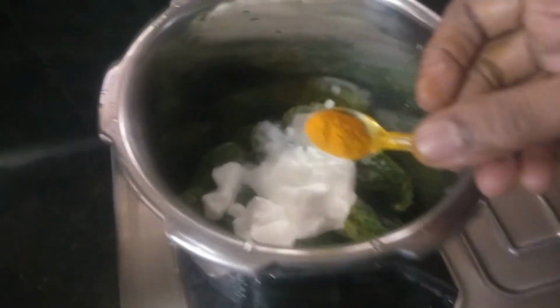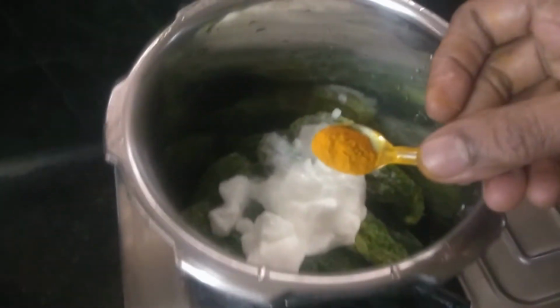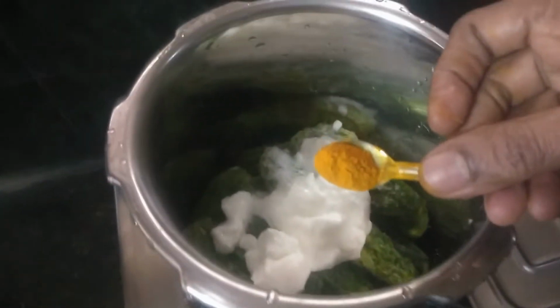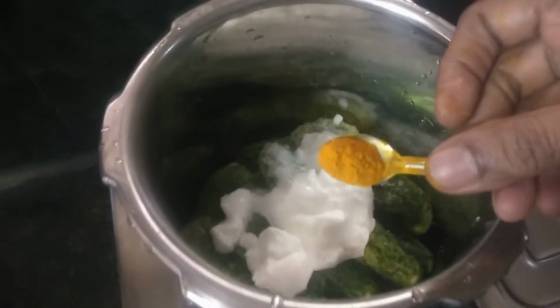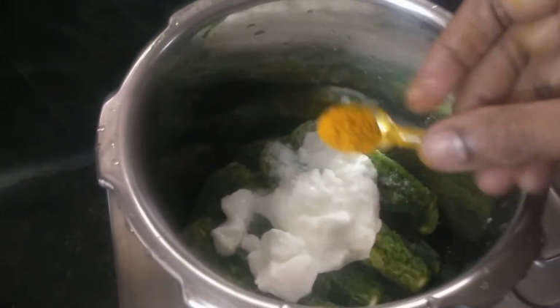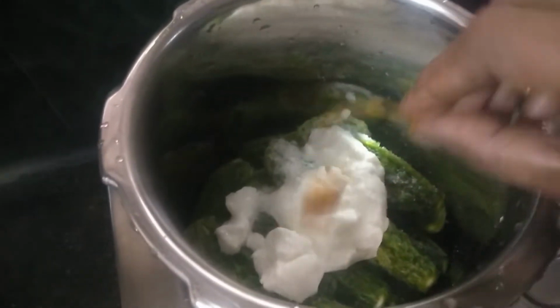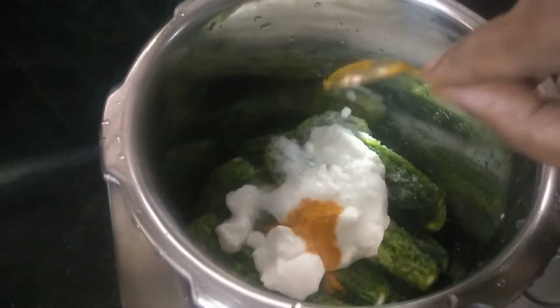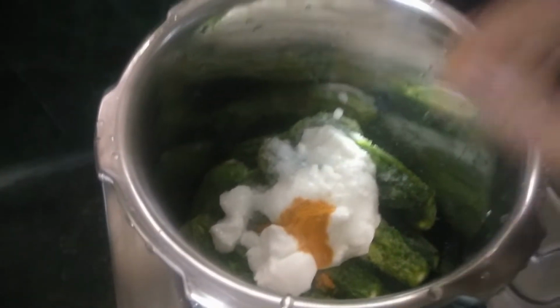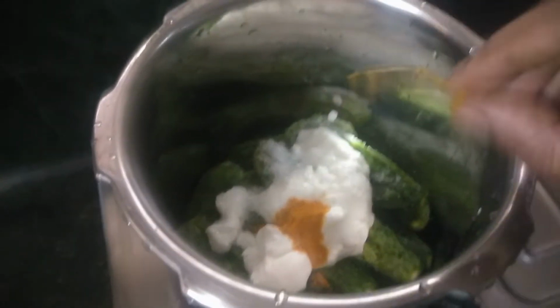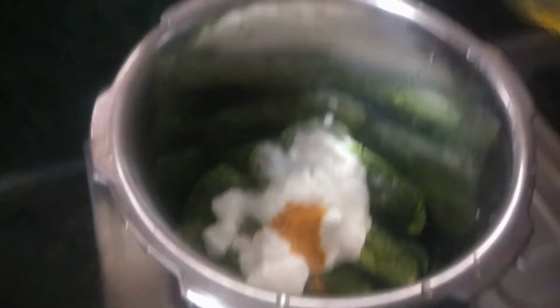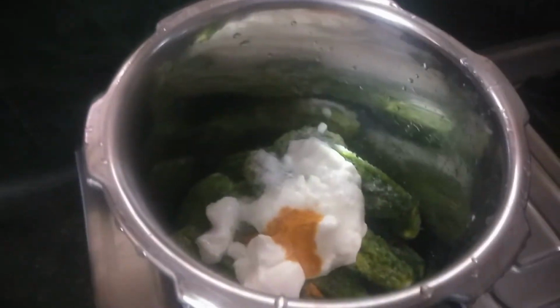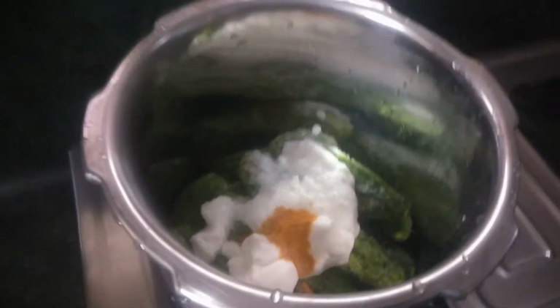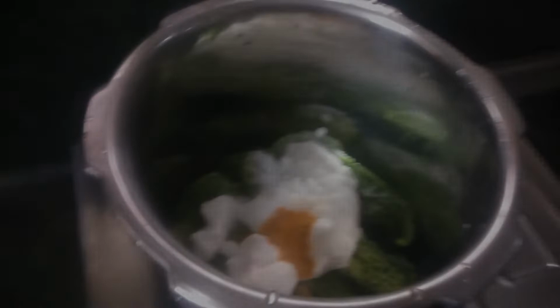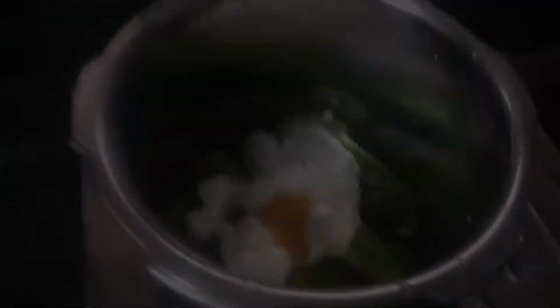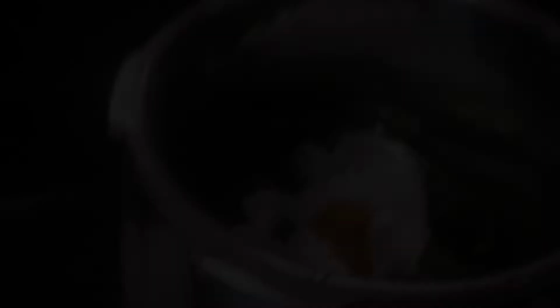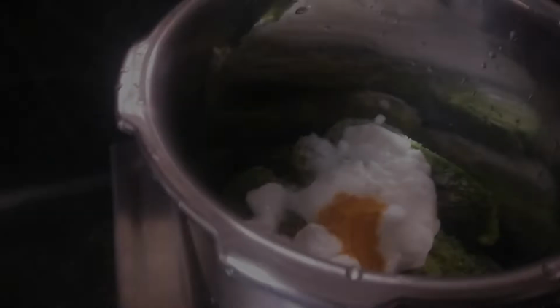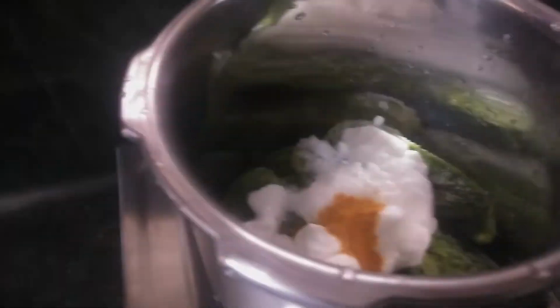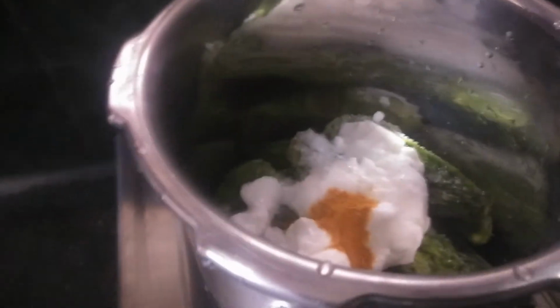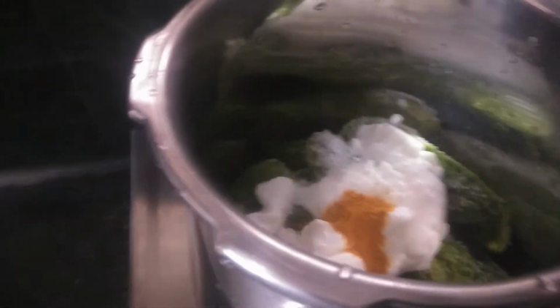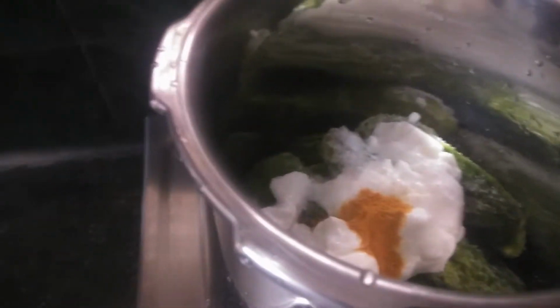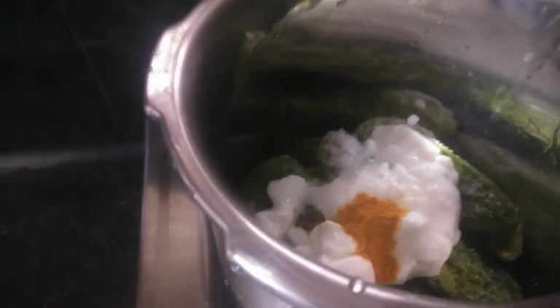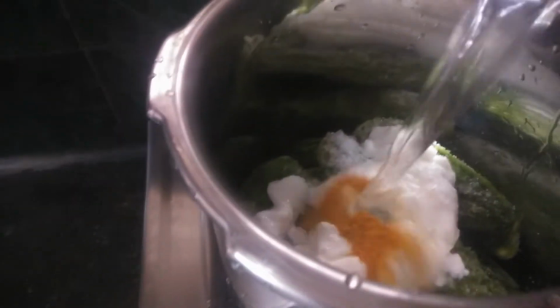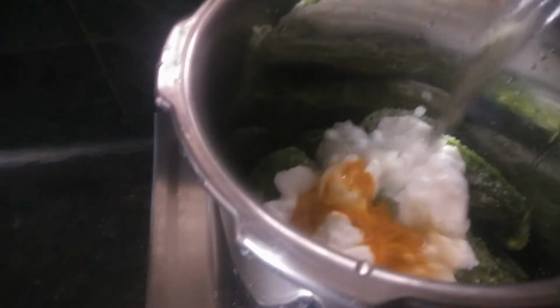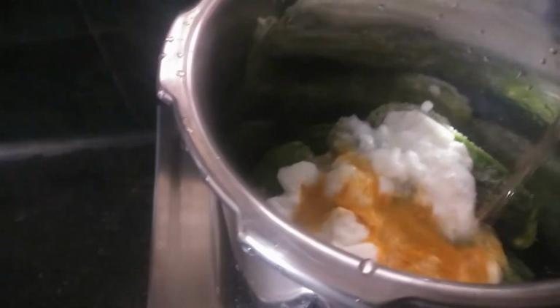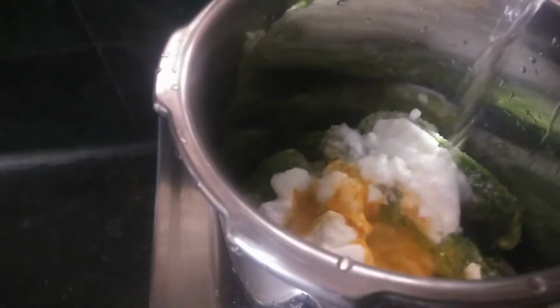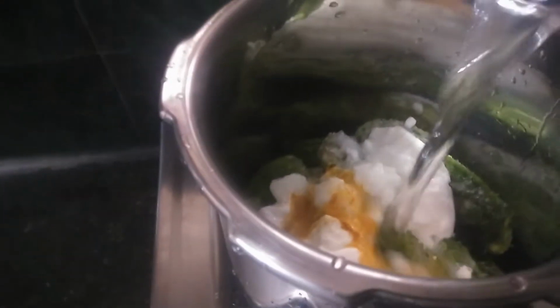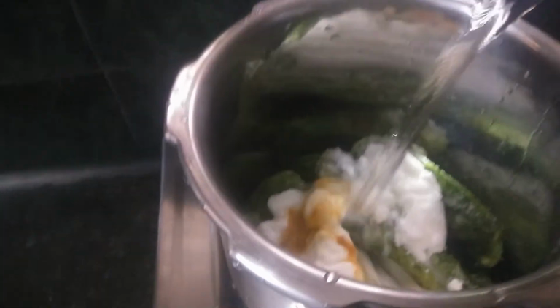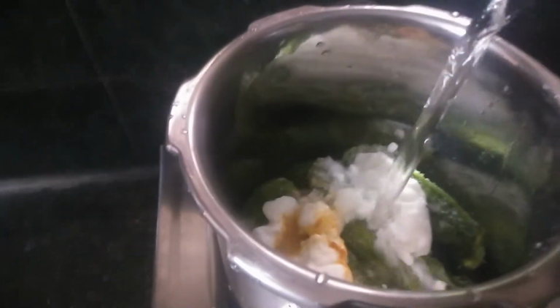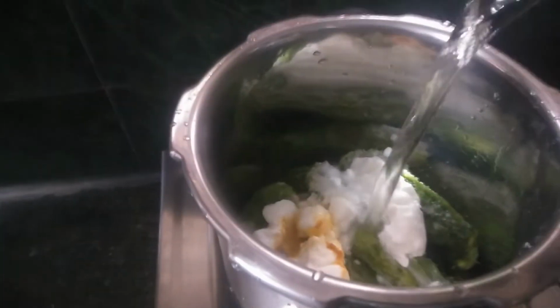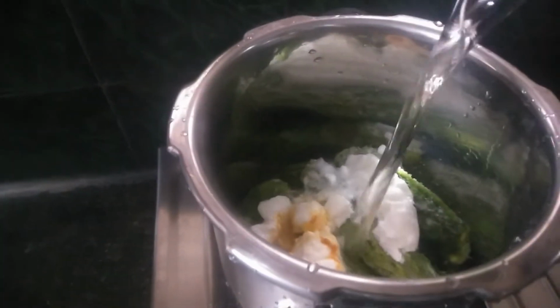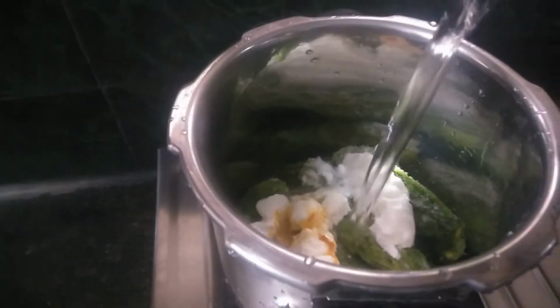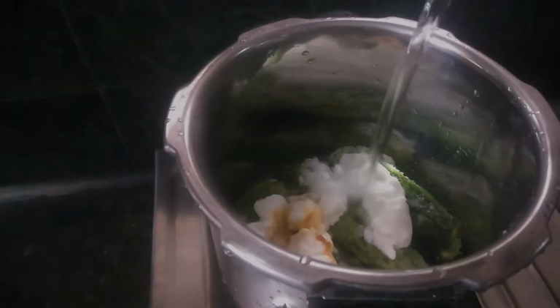Season the powder. Put the chicken in first place.